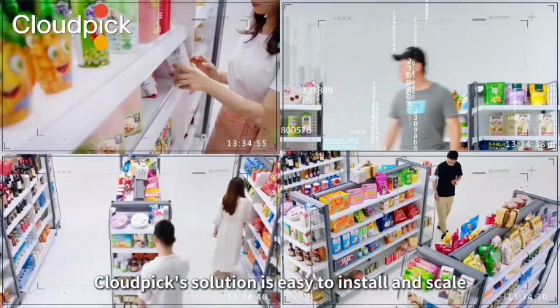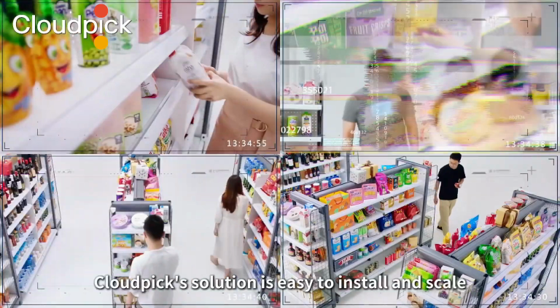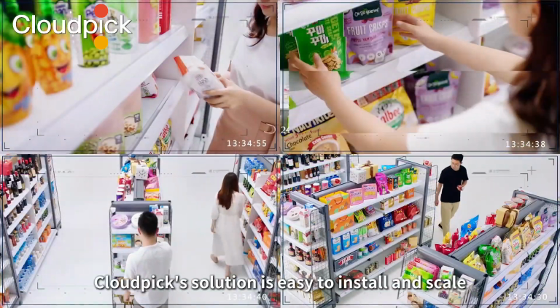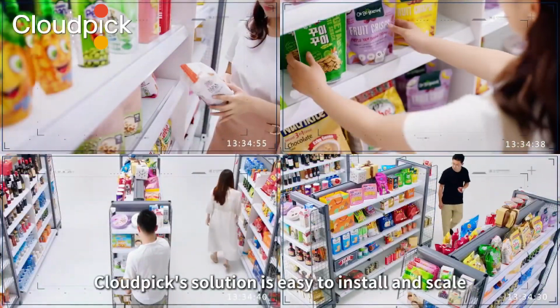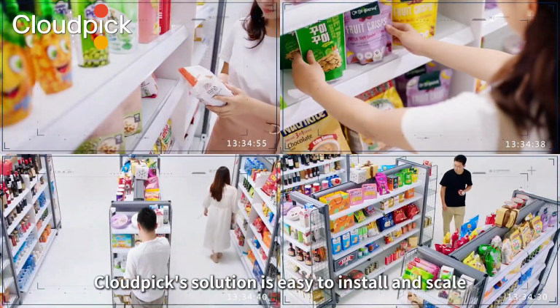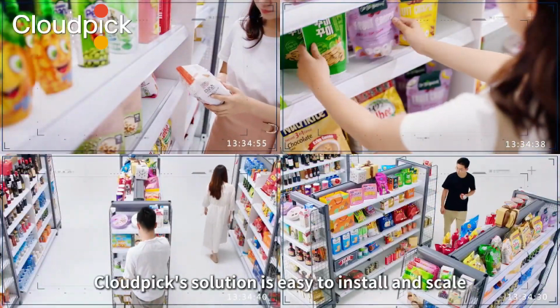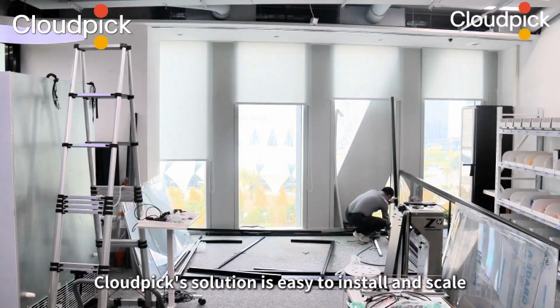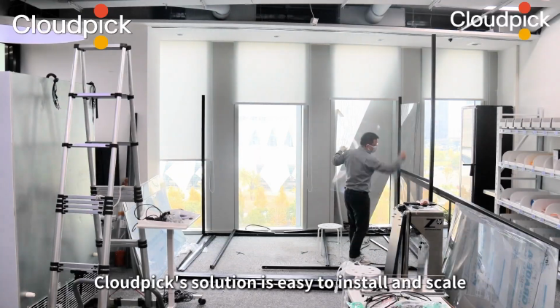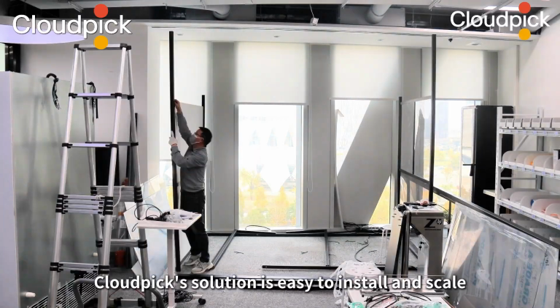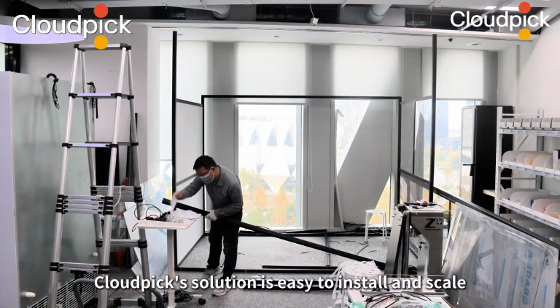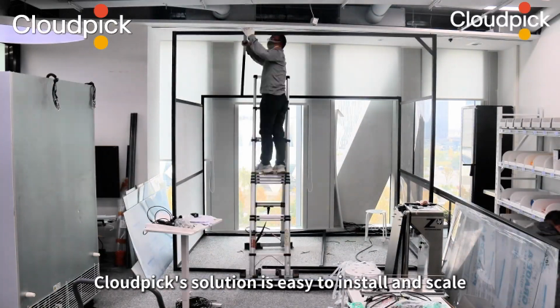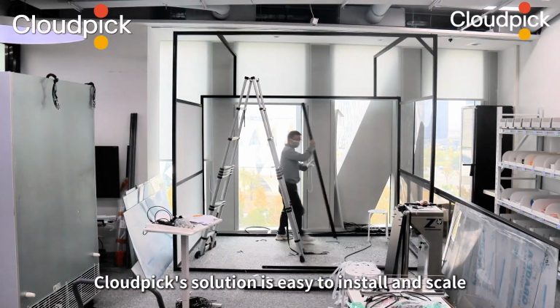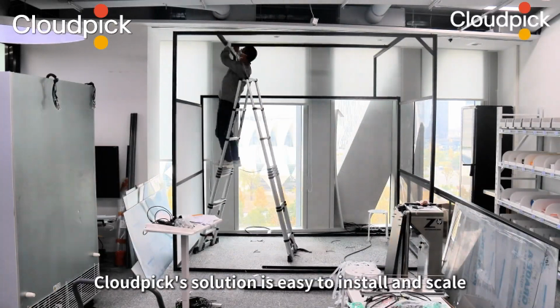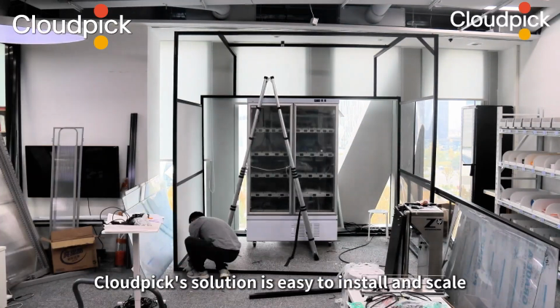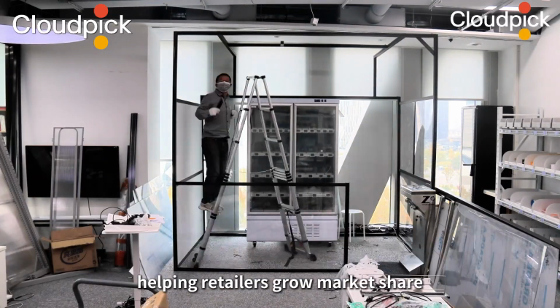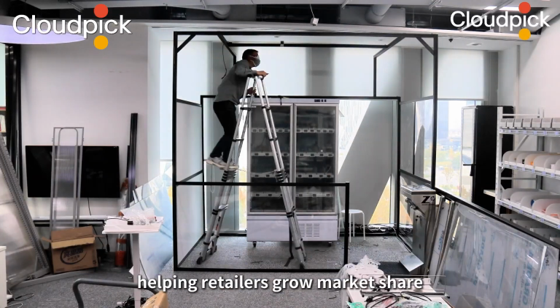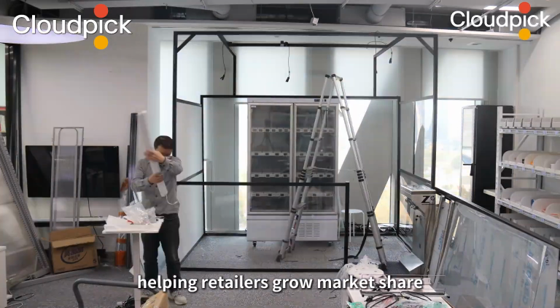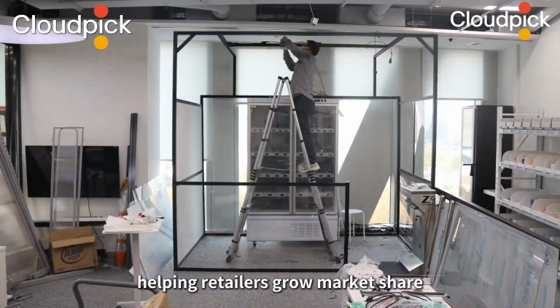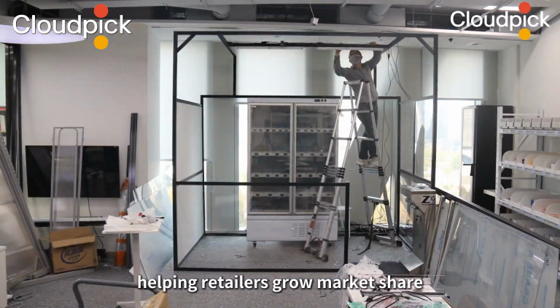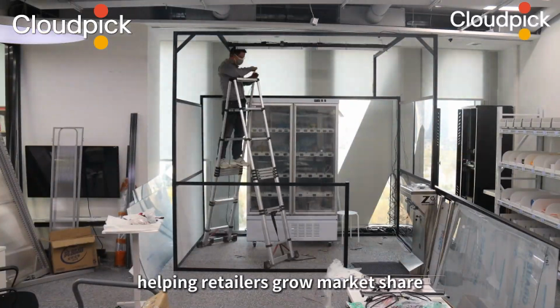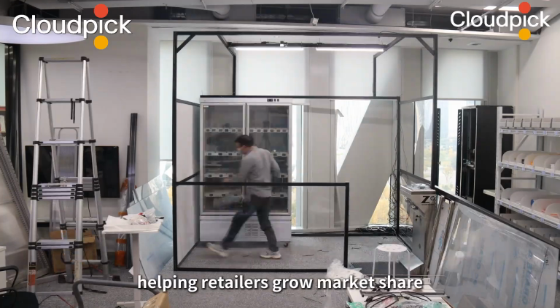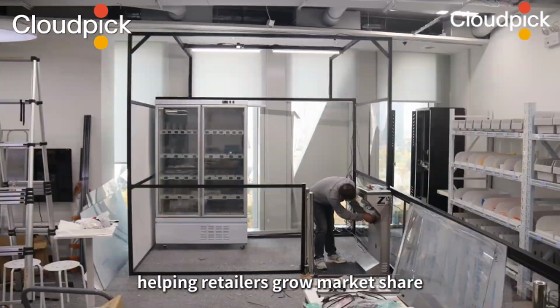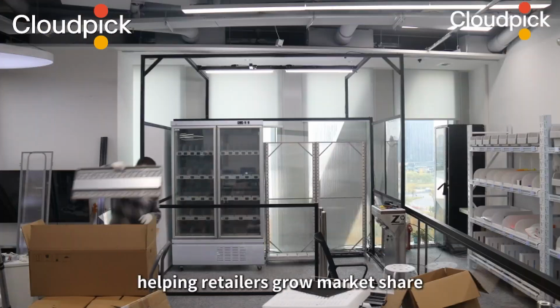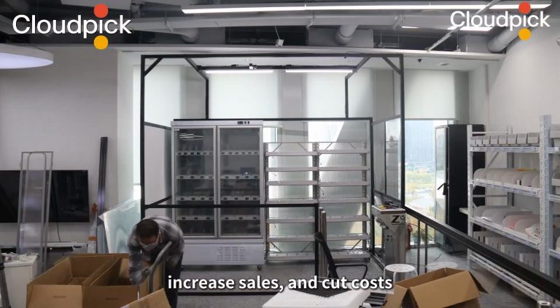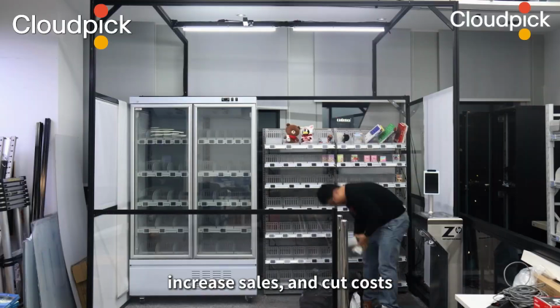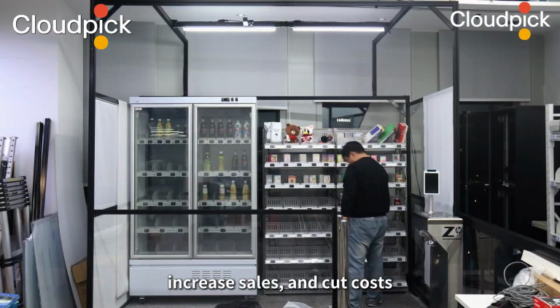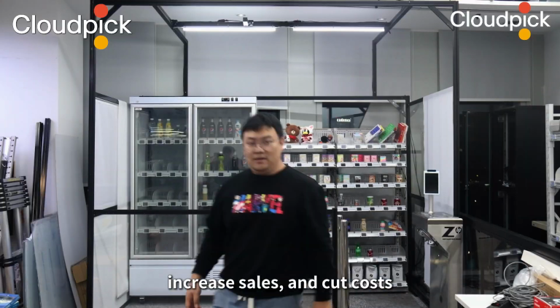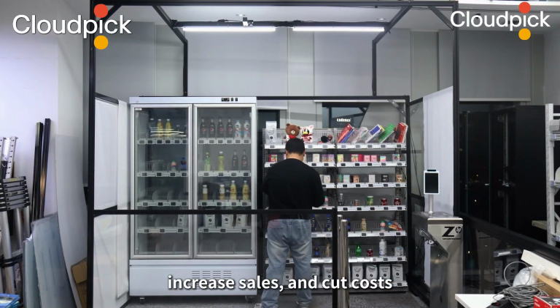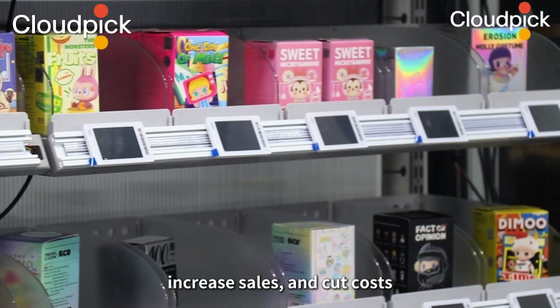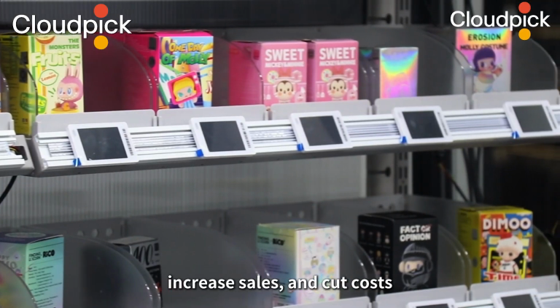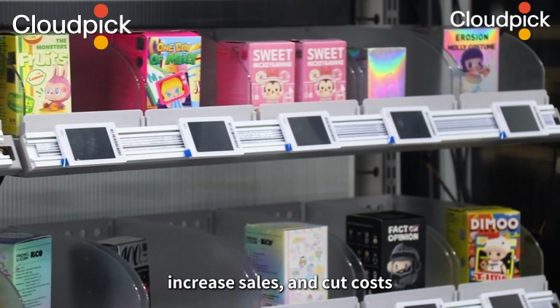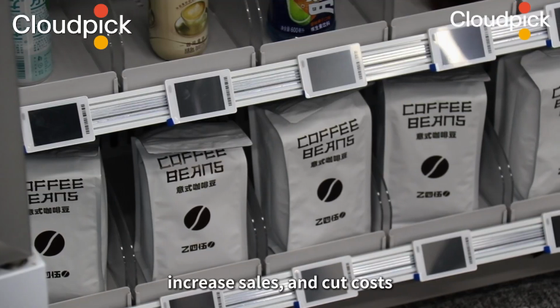CloudPix's solution is easy to install and scale, helping retailers grow market share, increase sales, and cut costs.